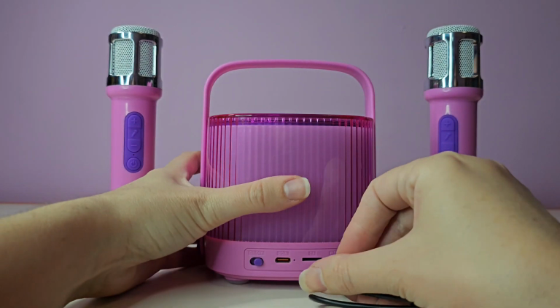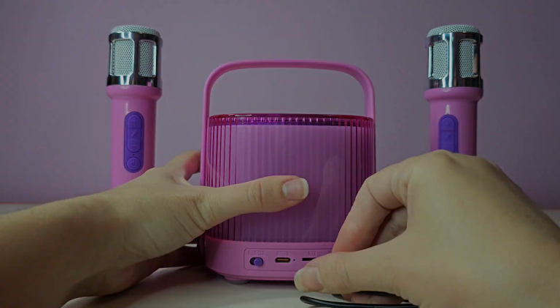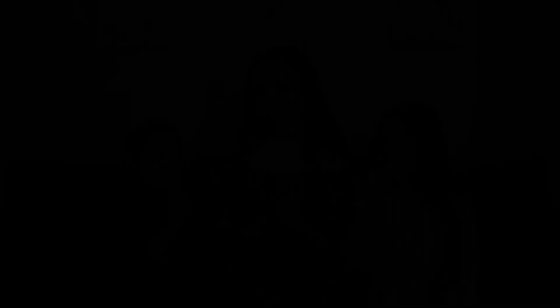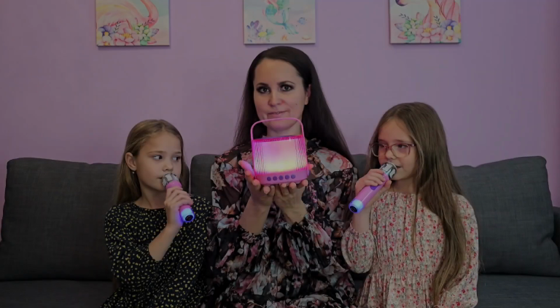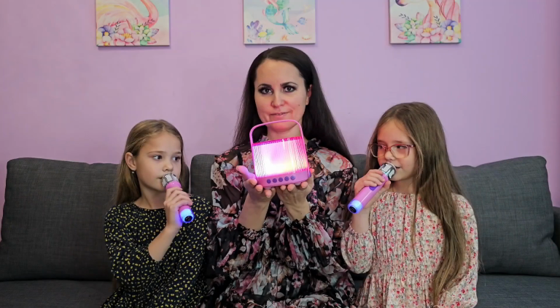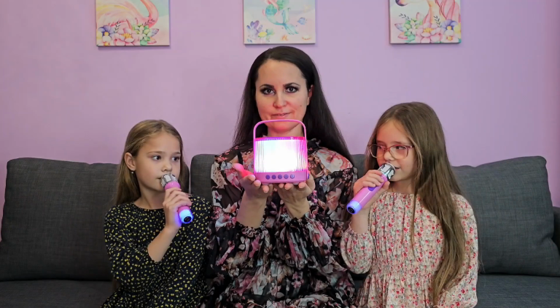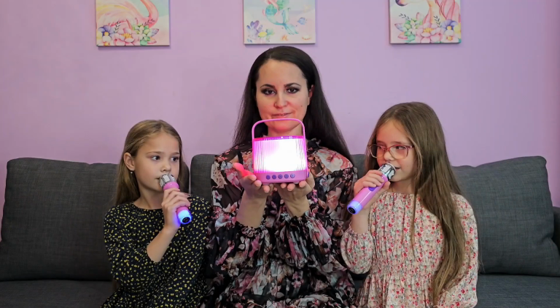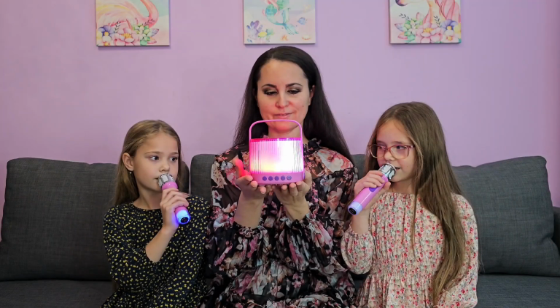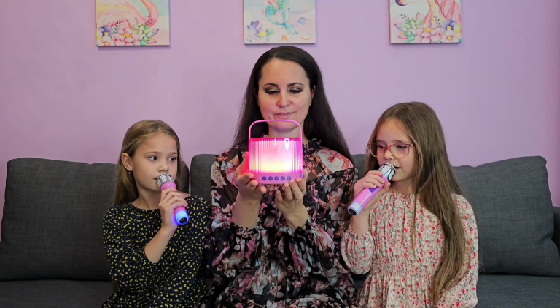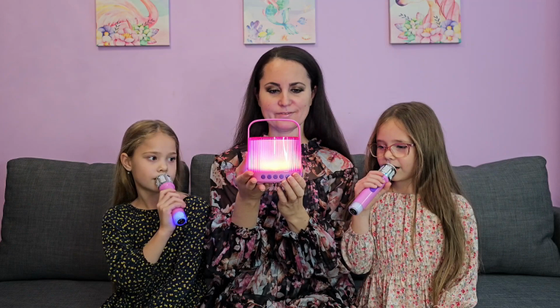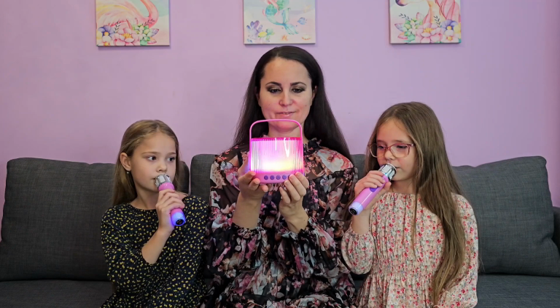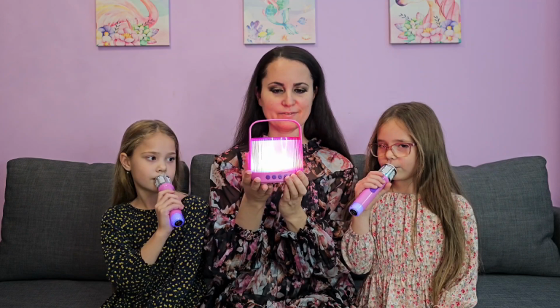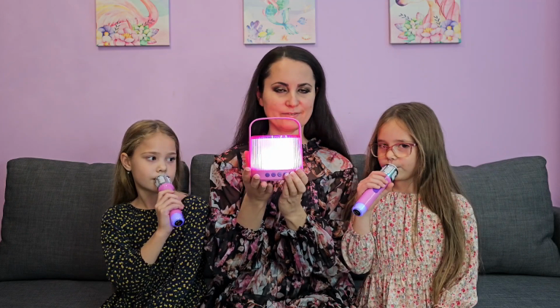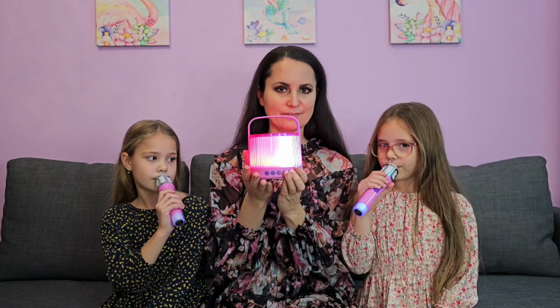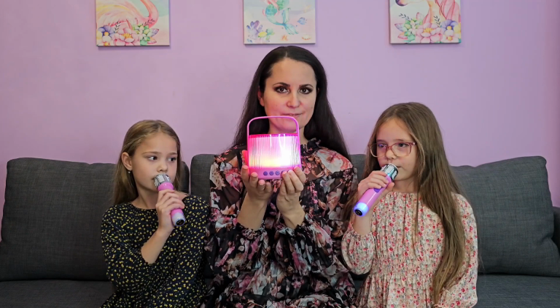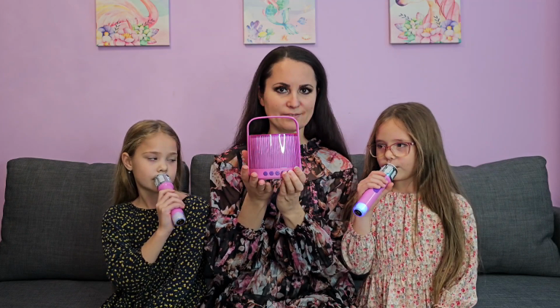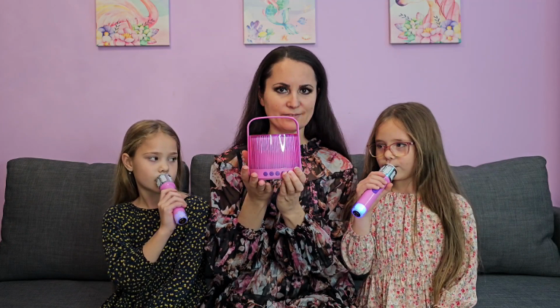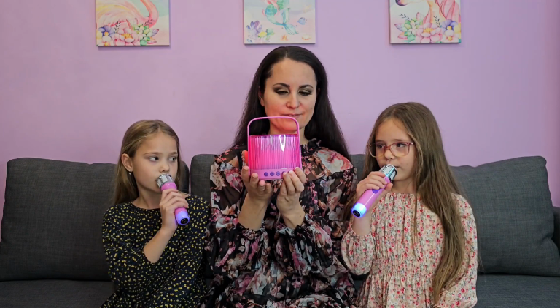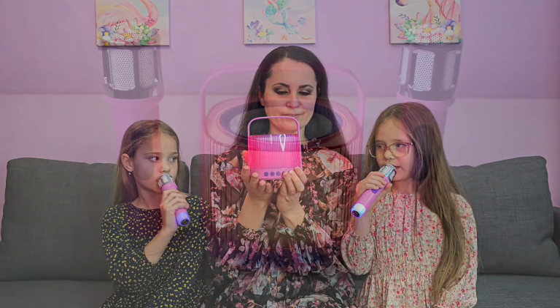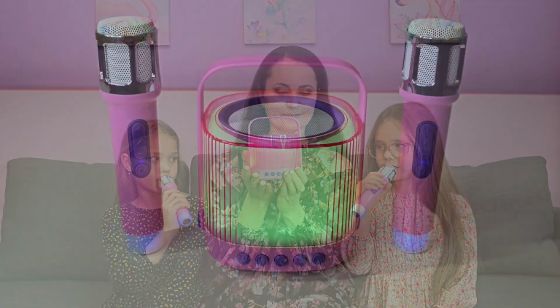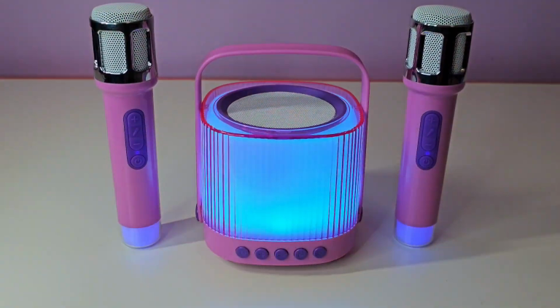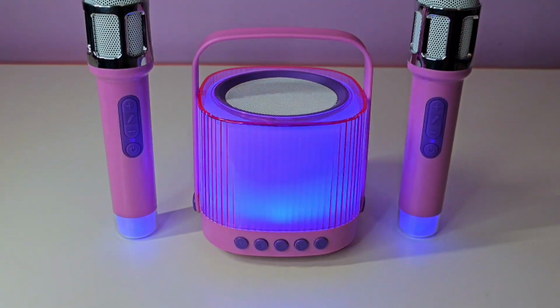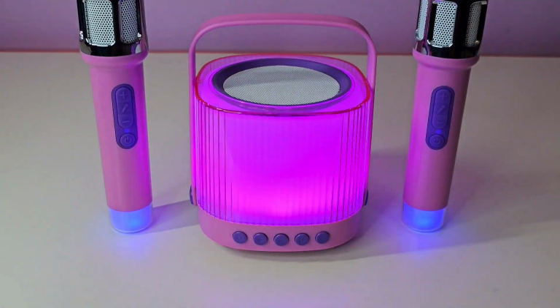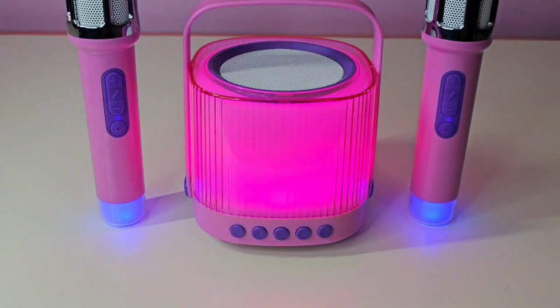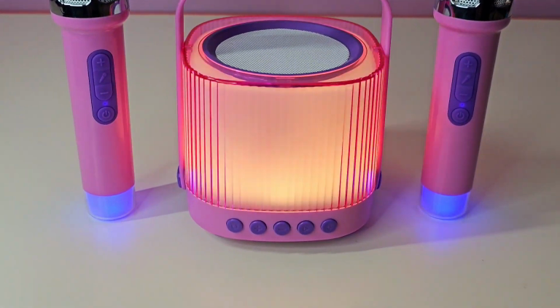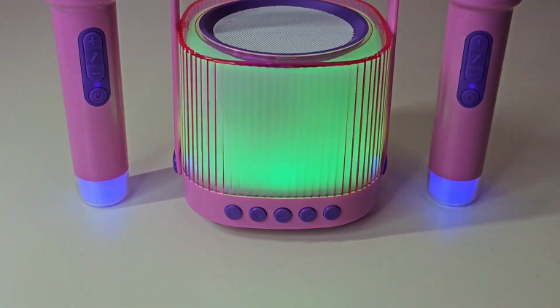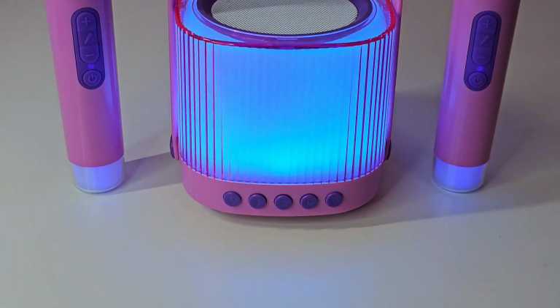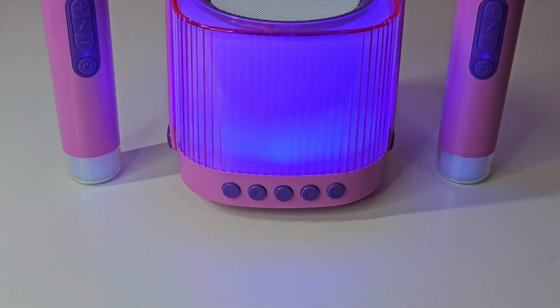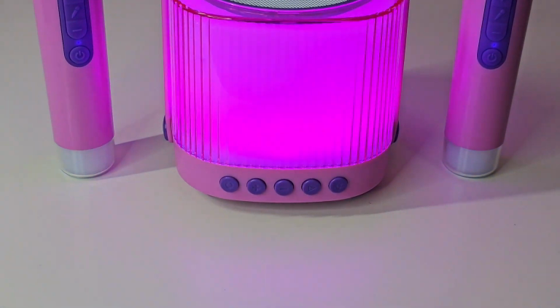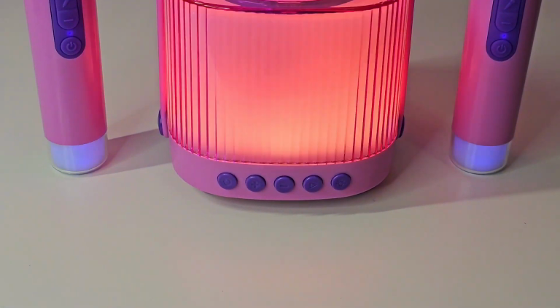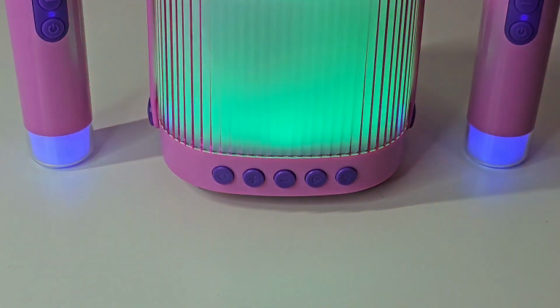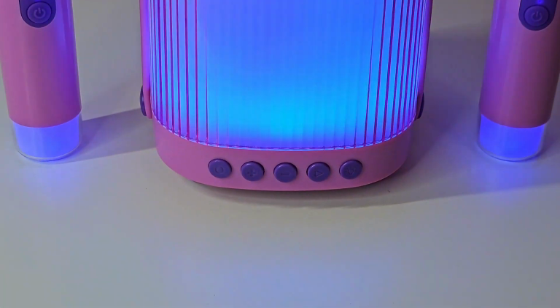This is definitely an unexpected special gift. We would definitely recommend it.